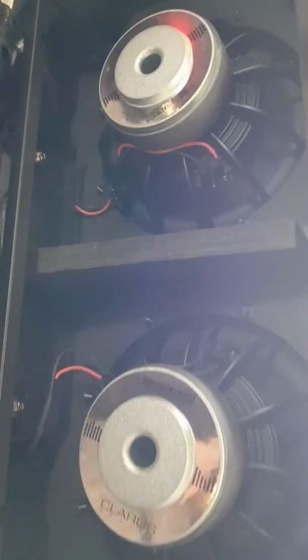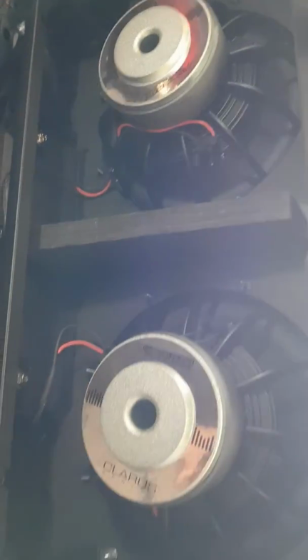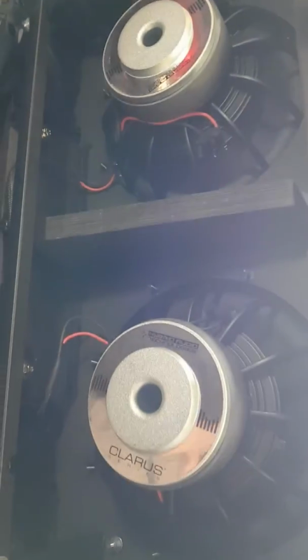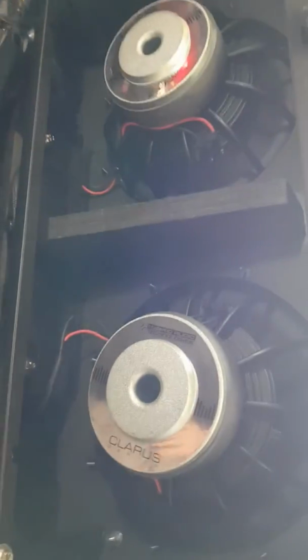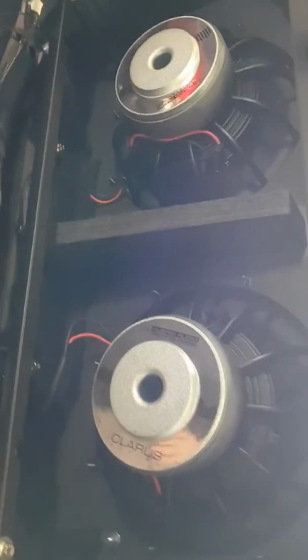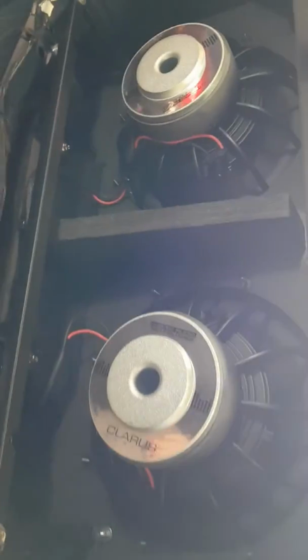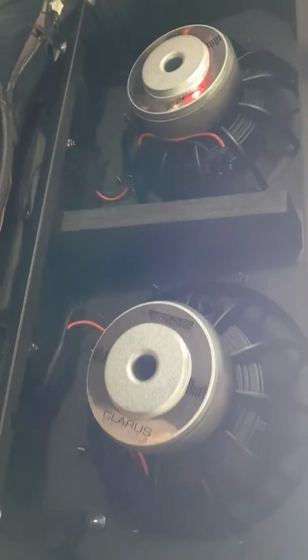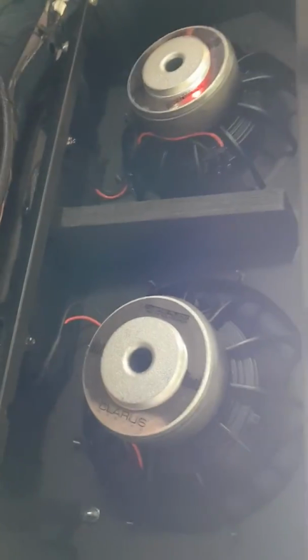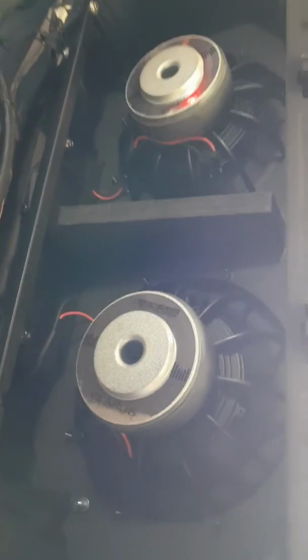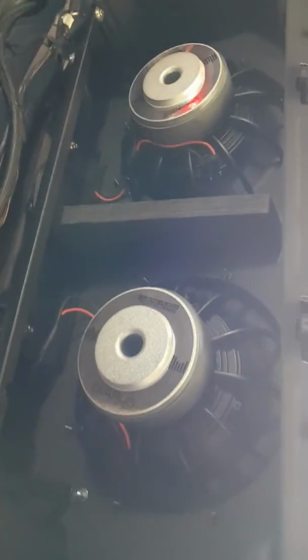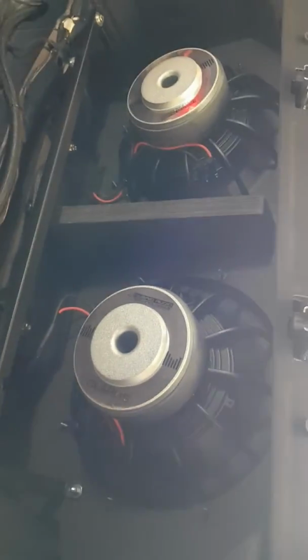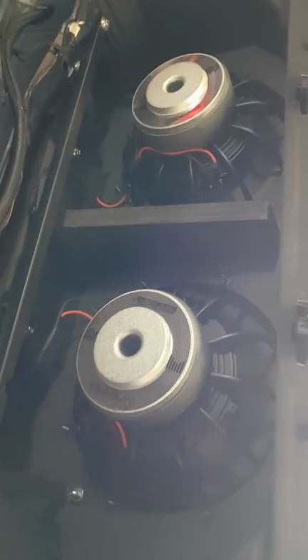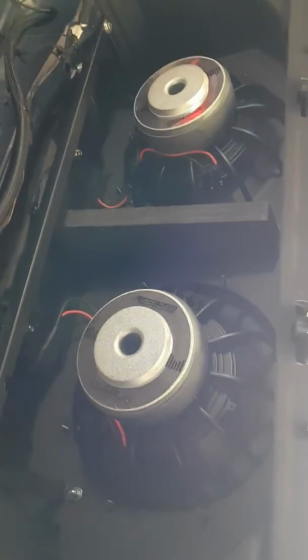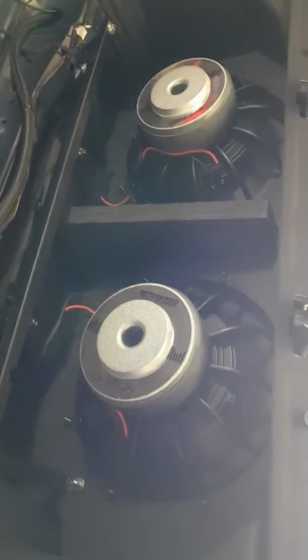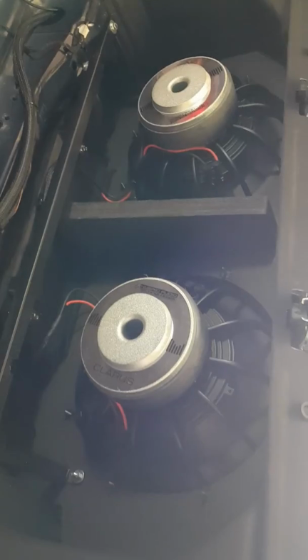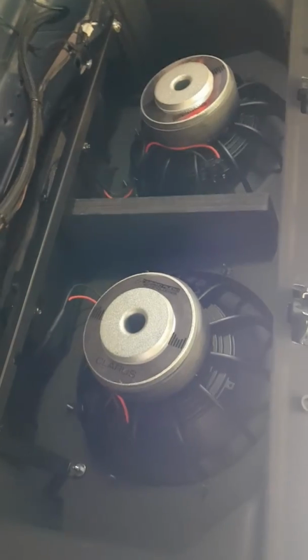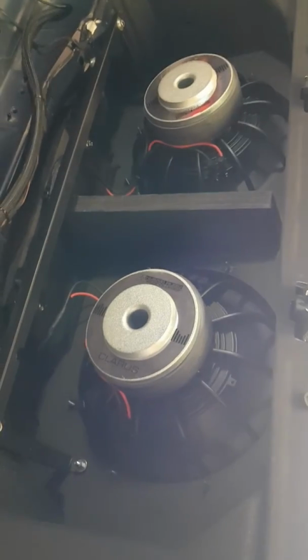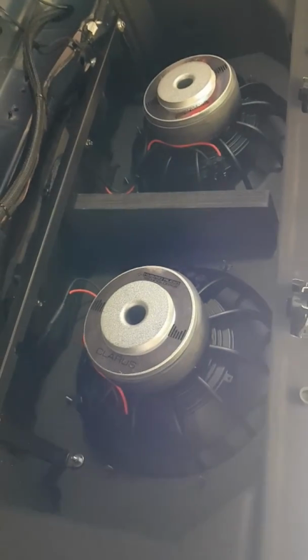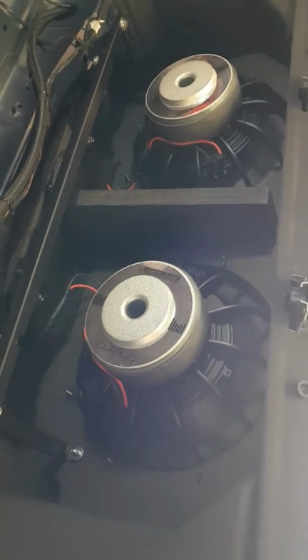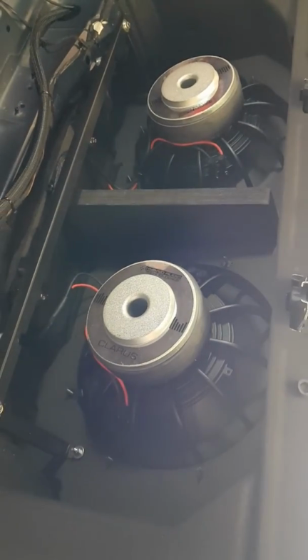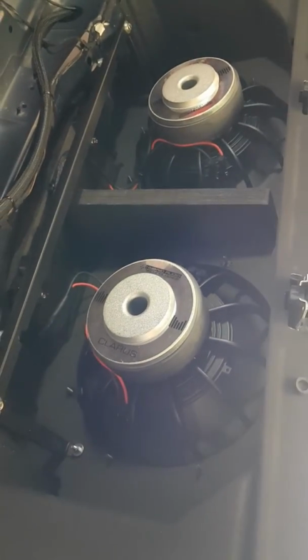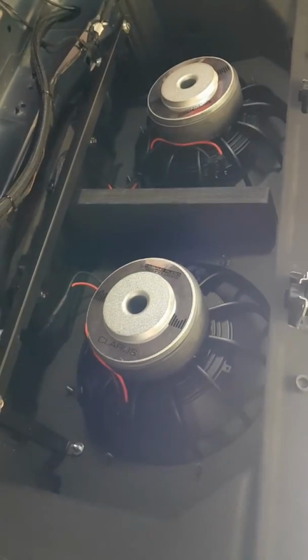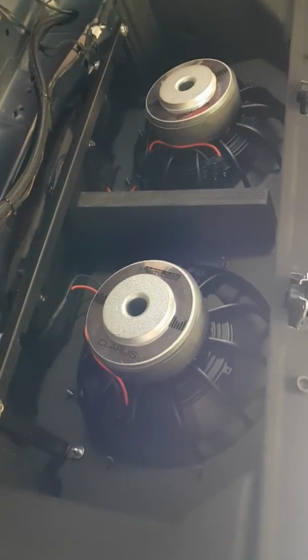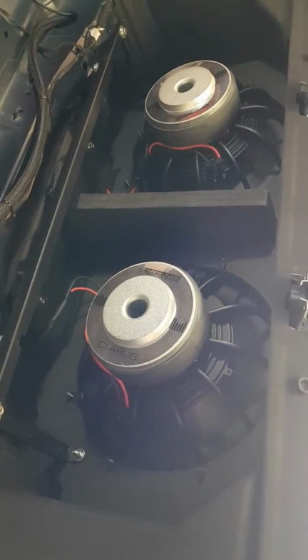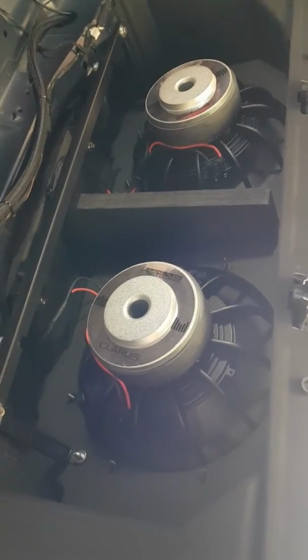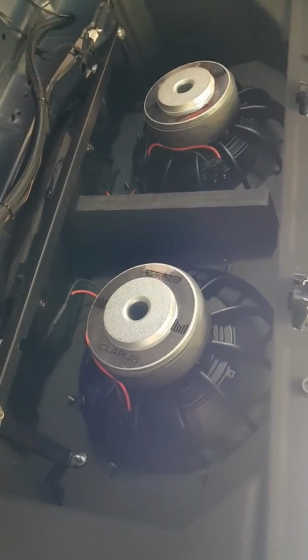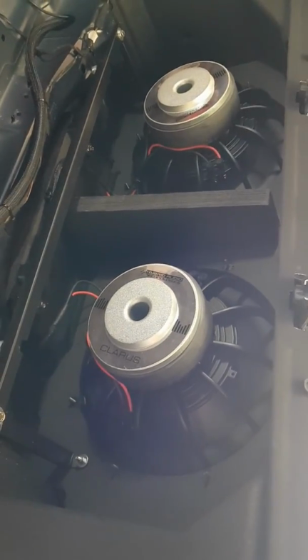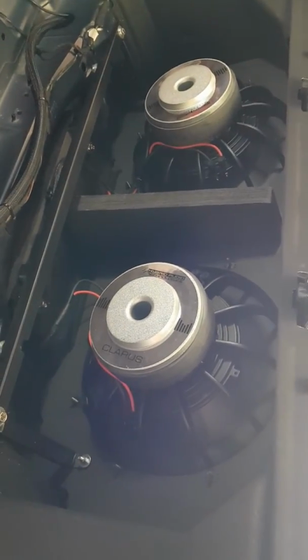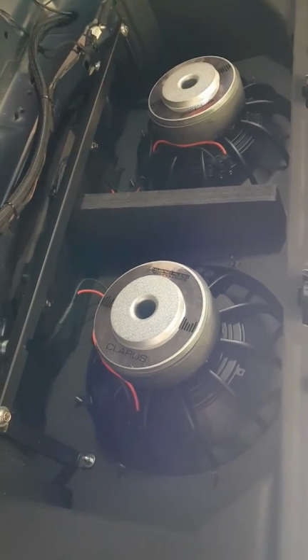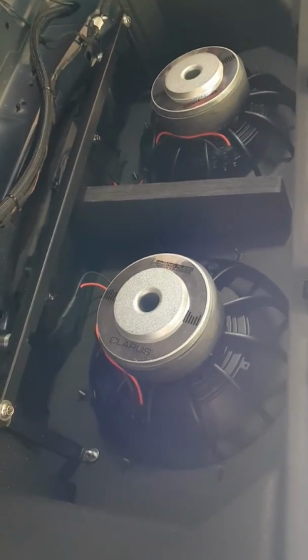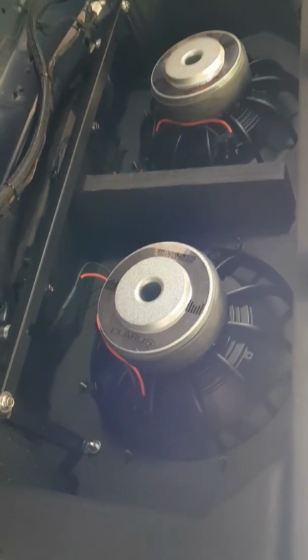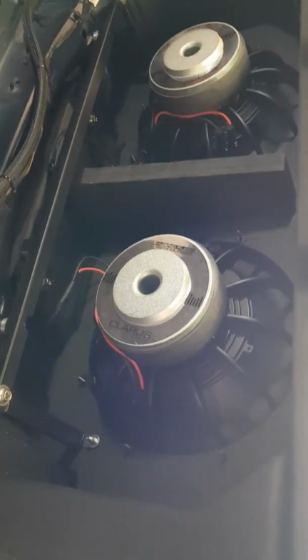So this is pretty much the last look at these before the seats go back in. Thanks for watching.